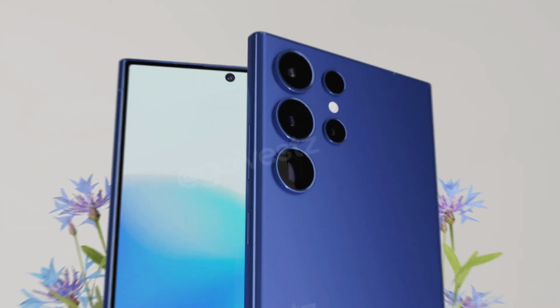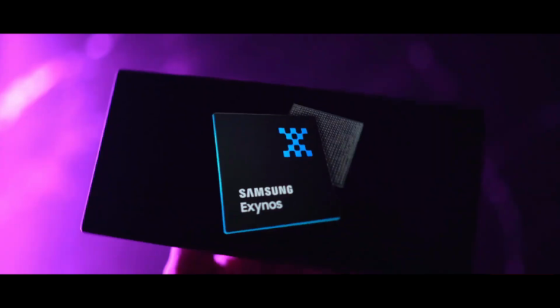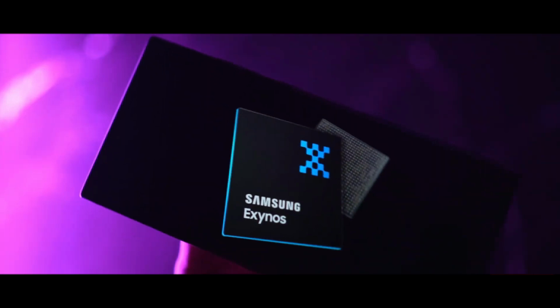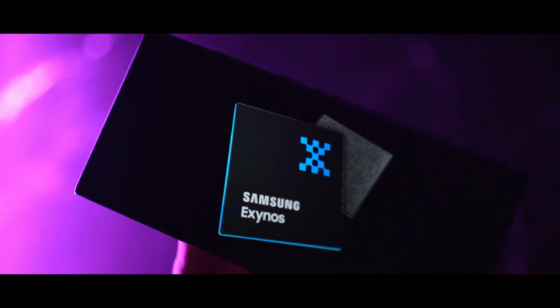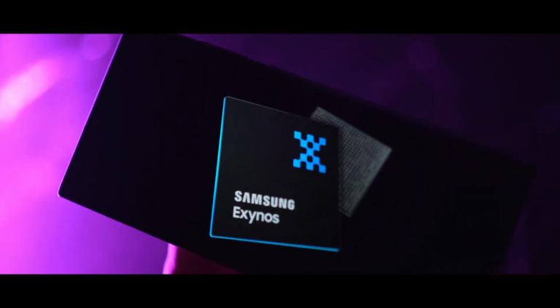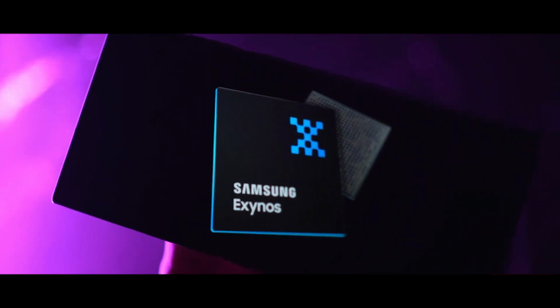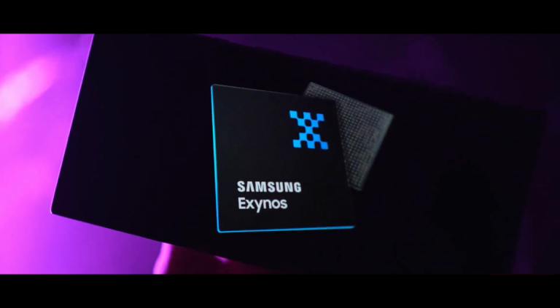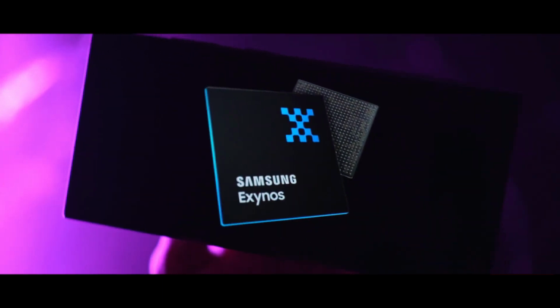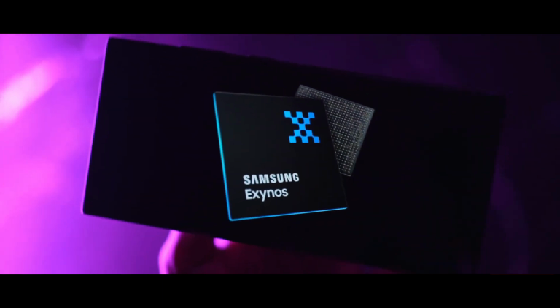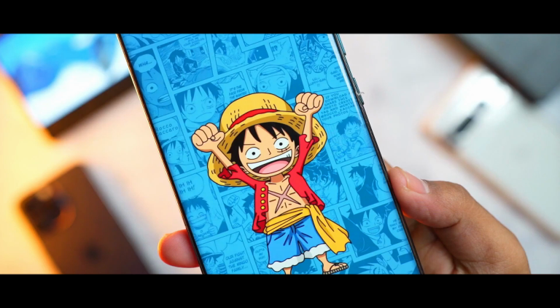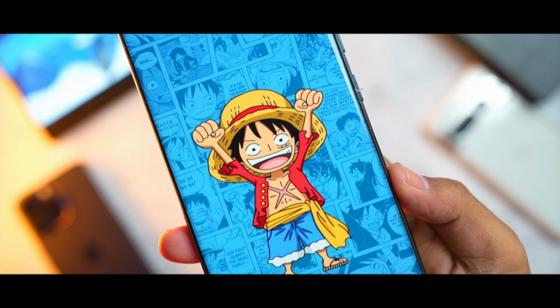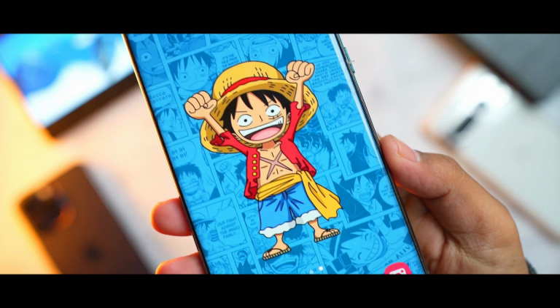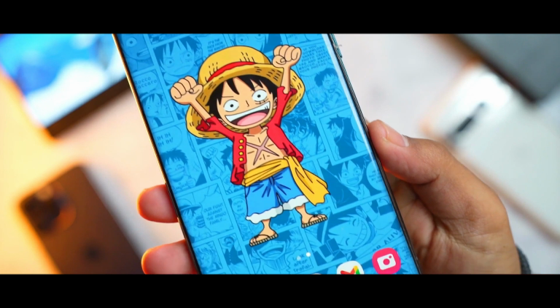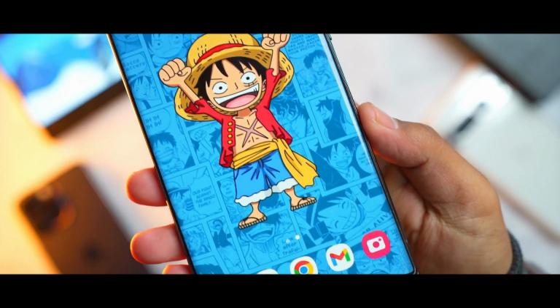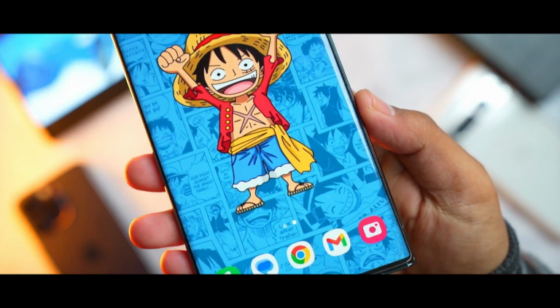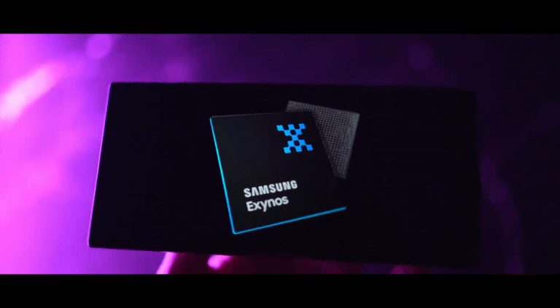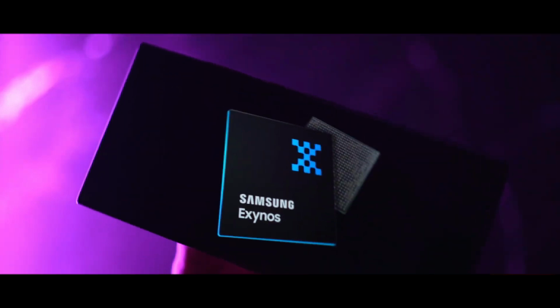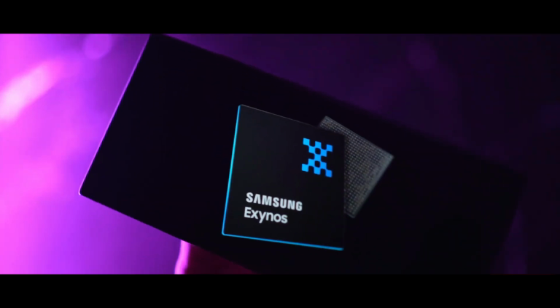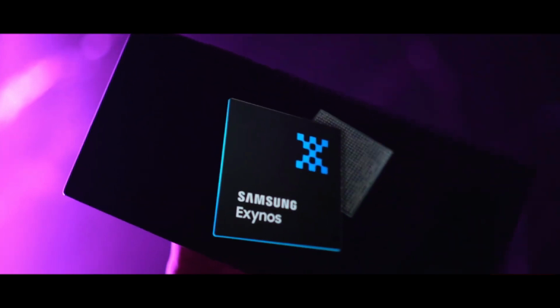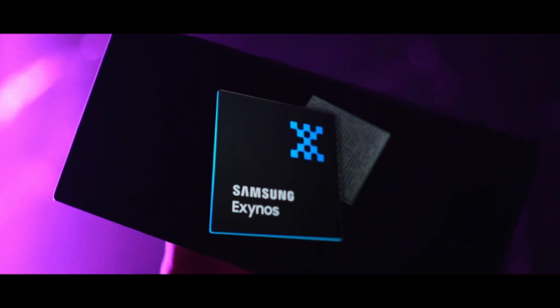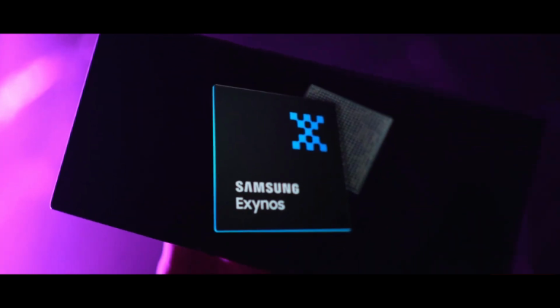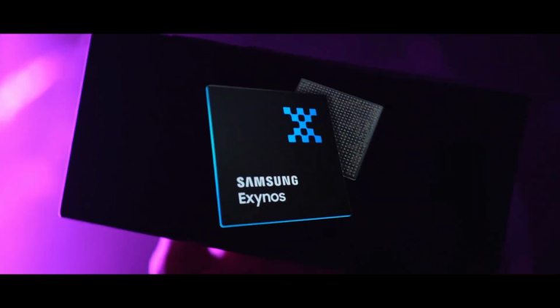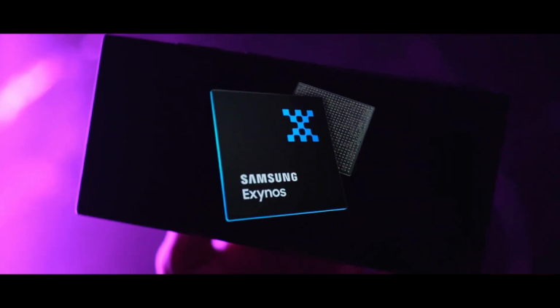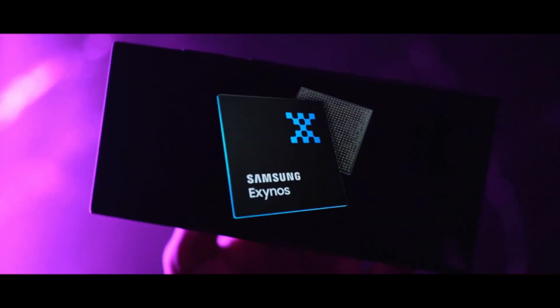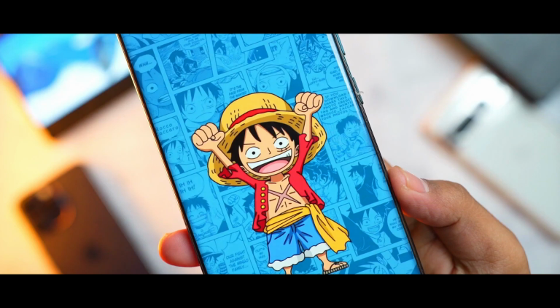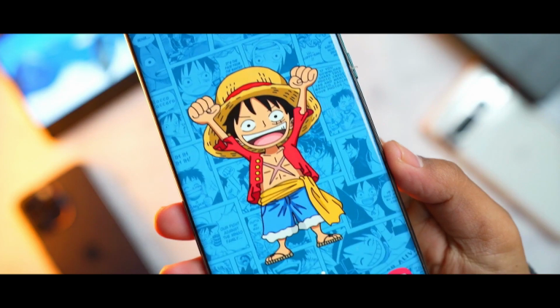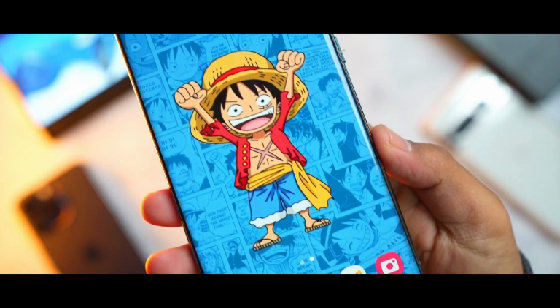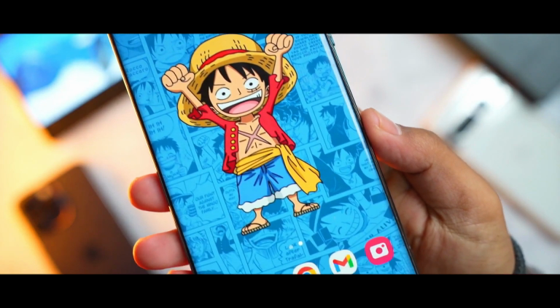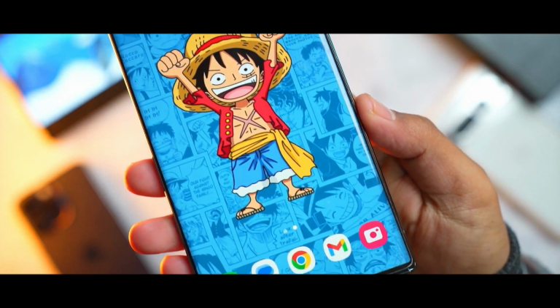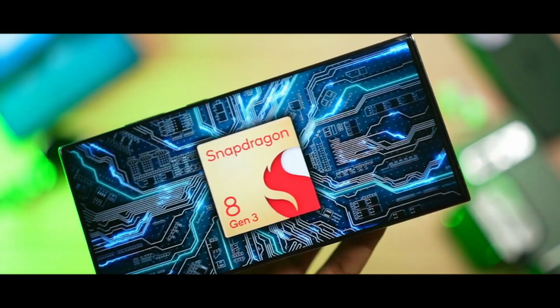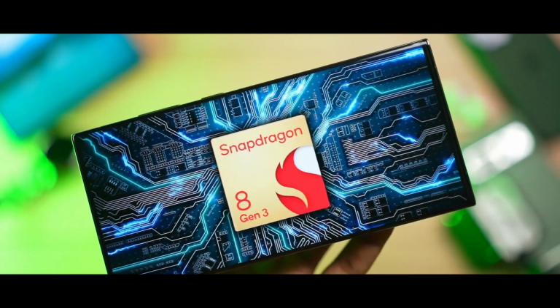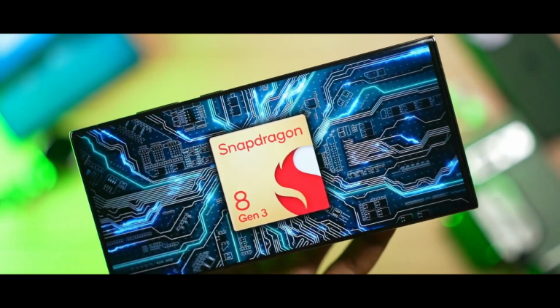The display's refresh rate might increase to 1 to 120Hz, aligning with Samsung's emphasis on gaming capabilities.